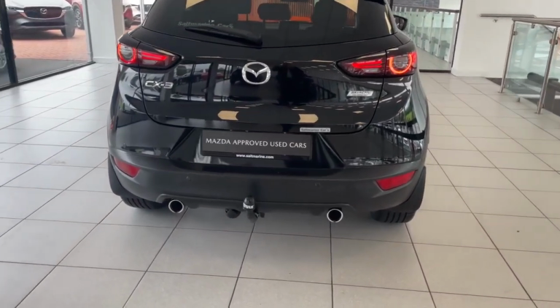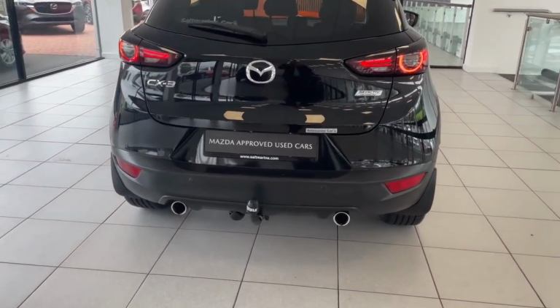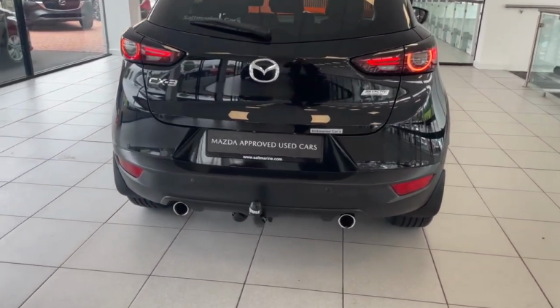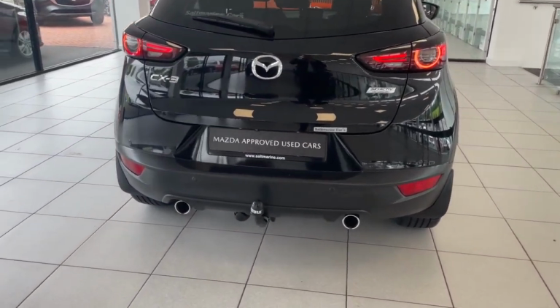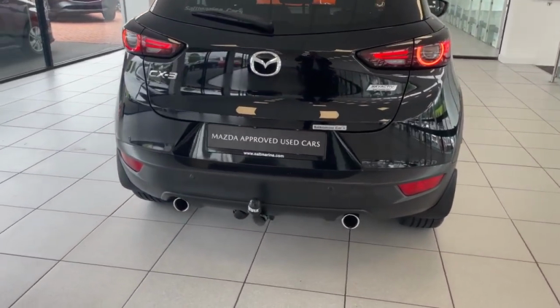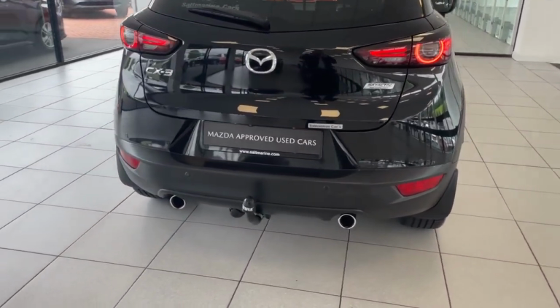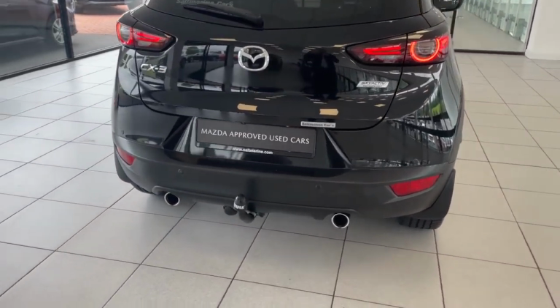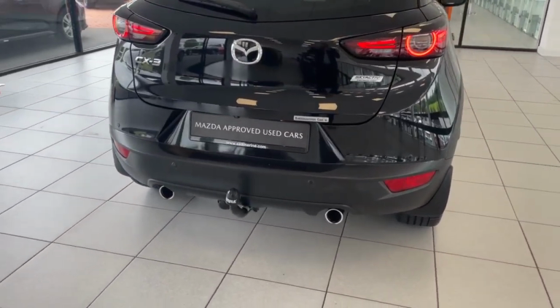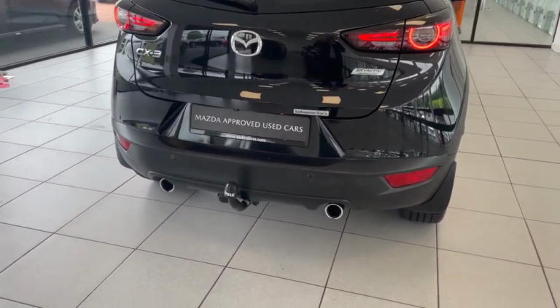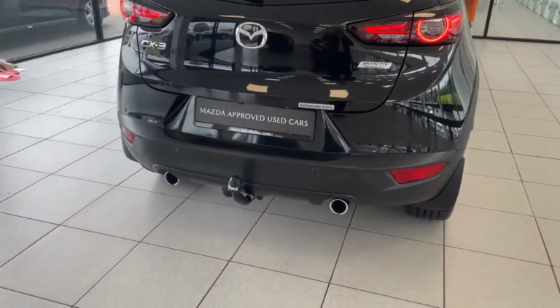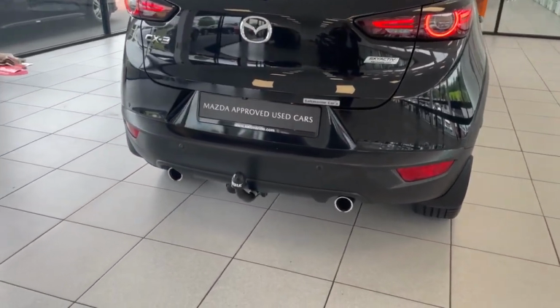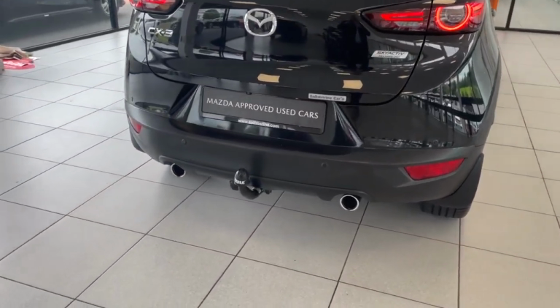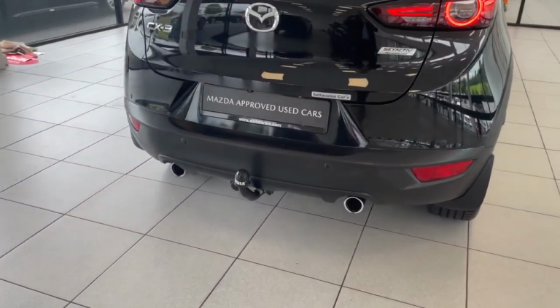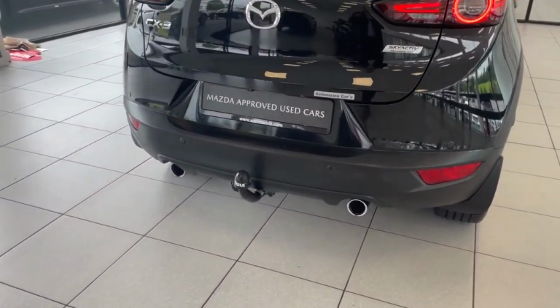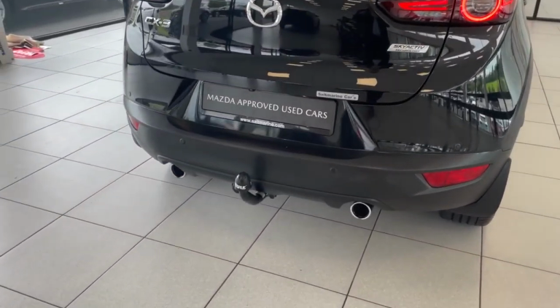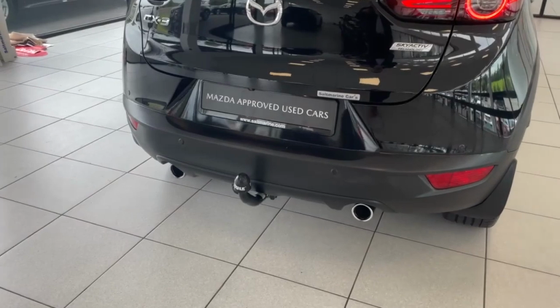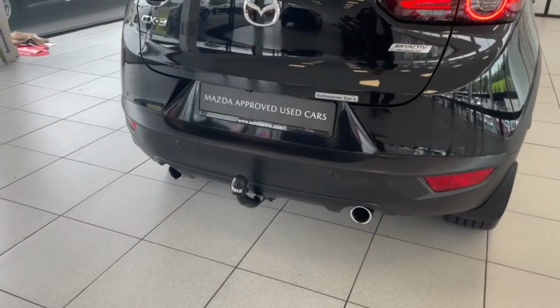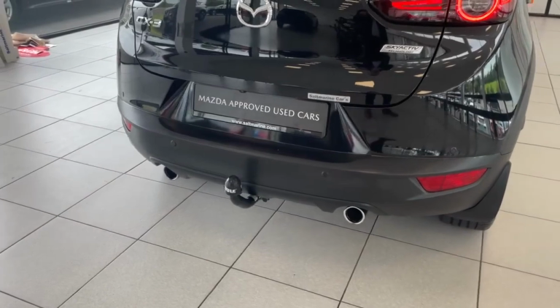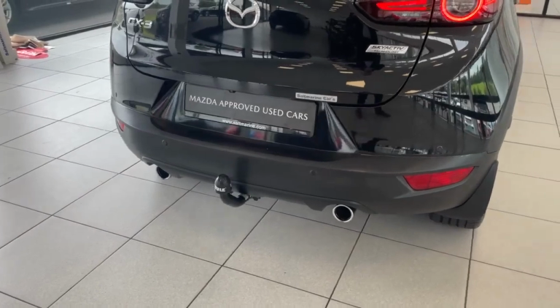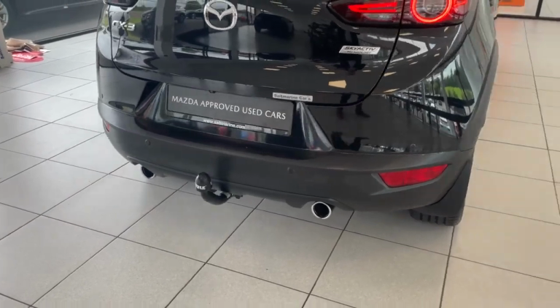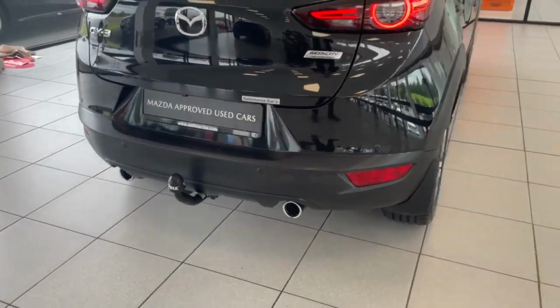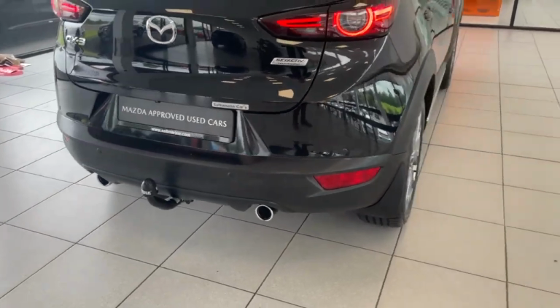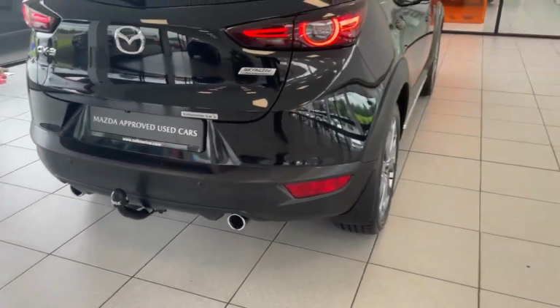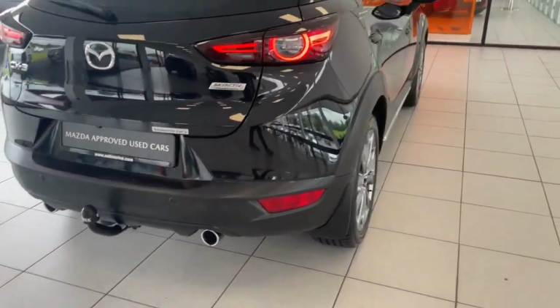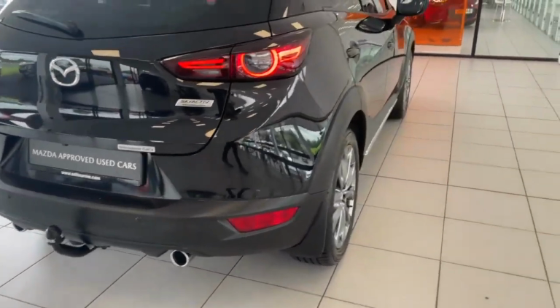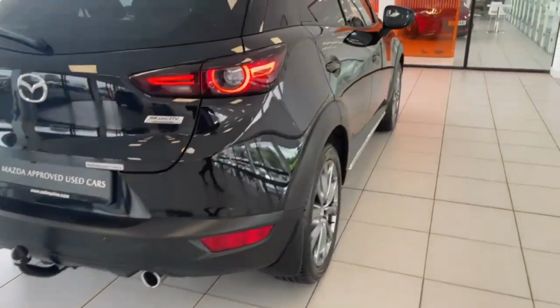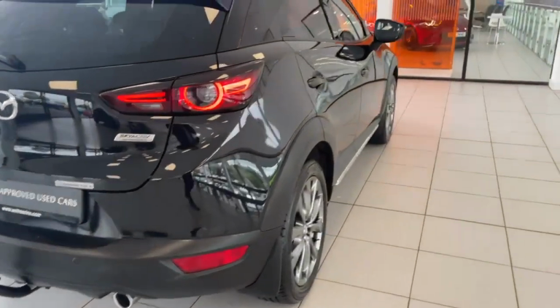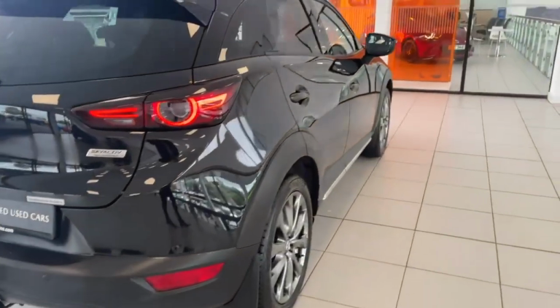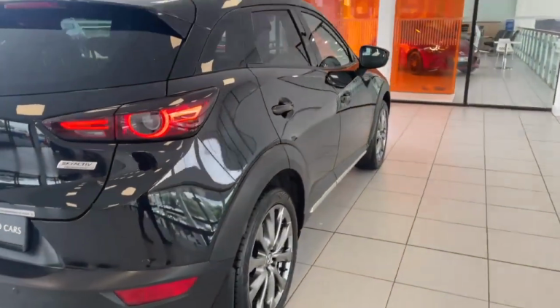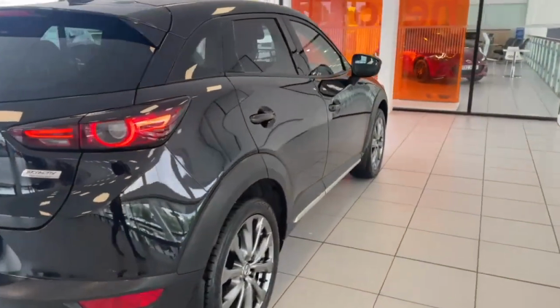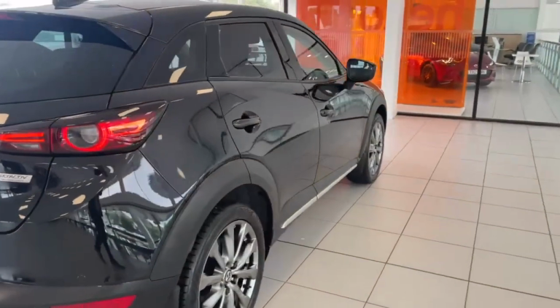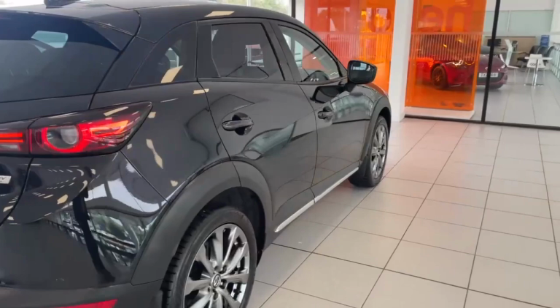You've also got — which is an additional bonus — your seven-pin tow bar down at the bottom. Next, everyone, we'll take a look at the inside.